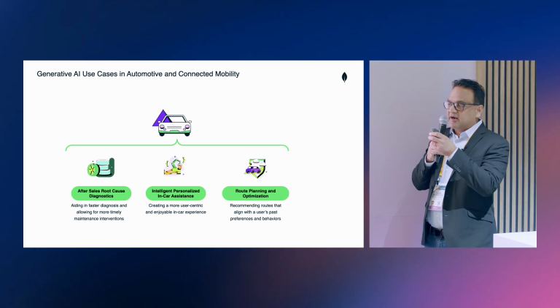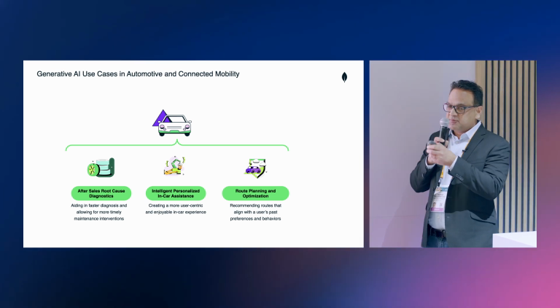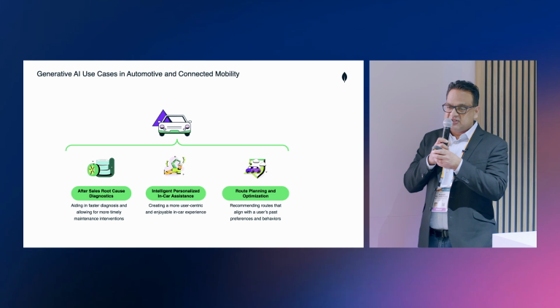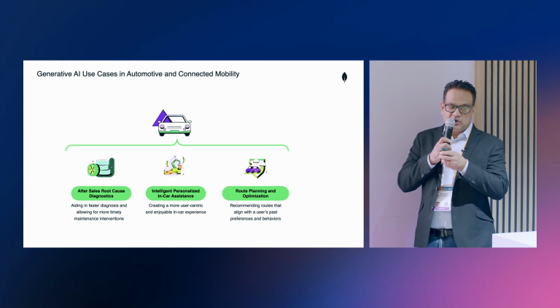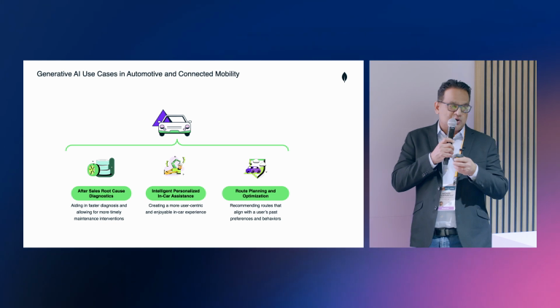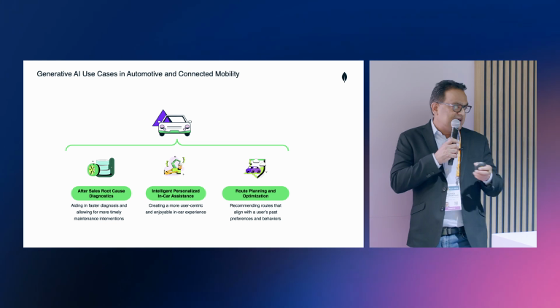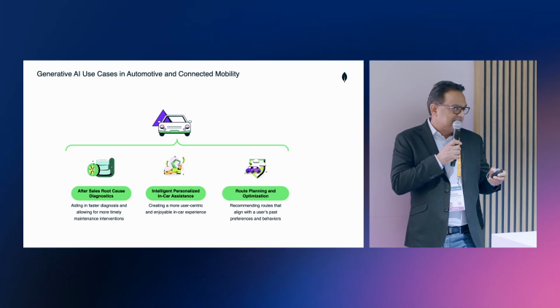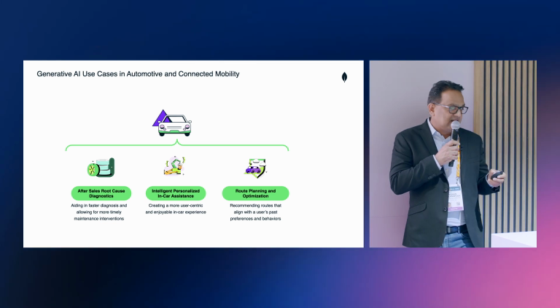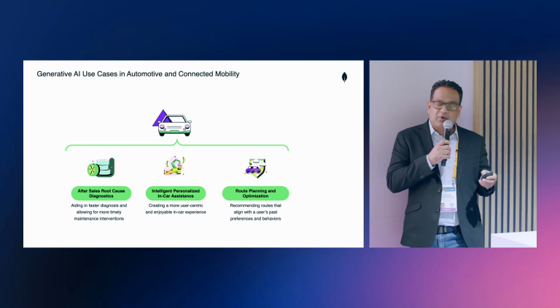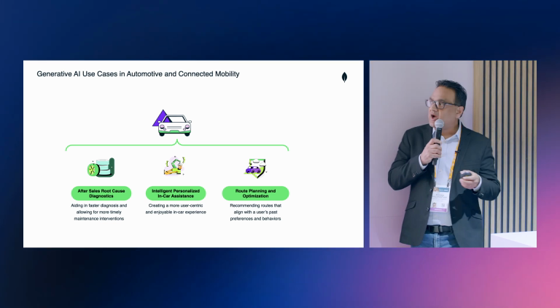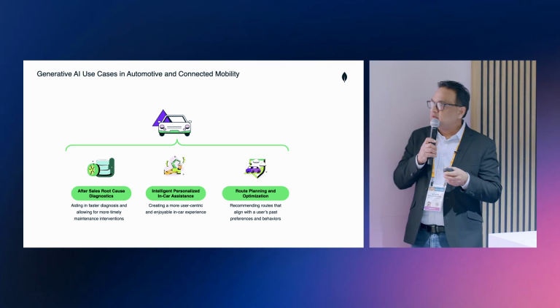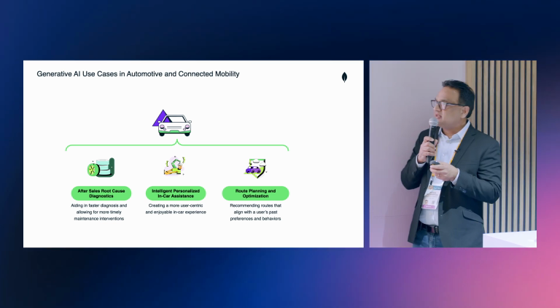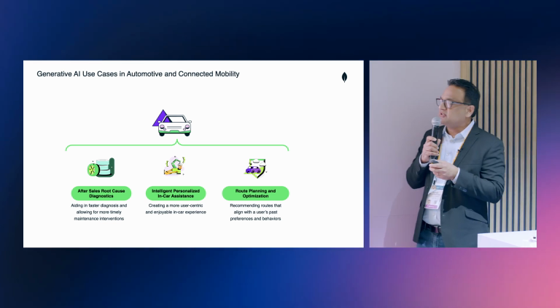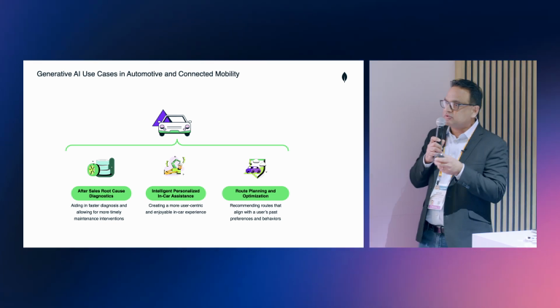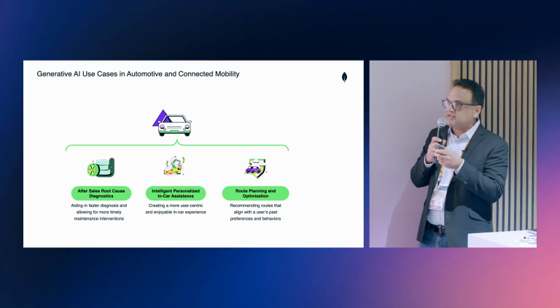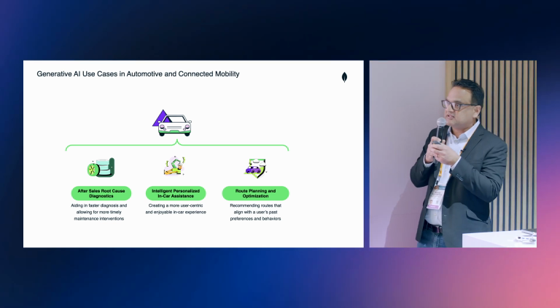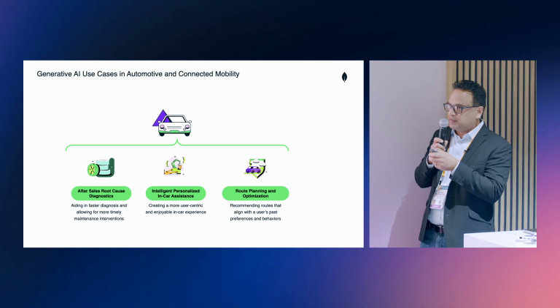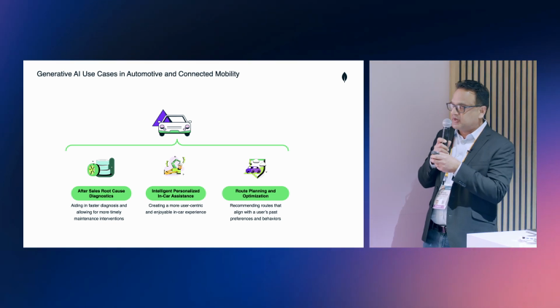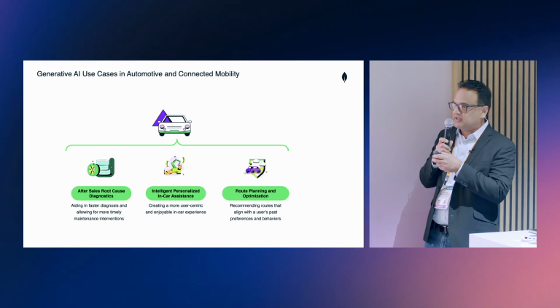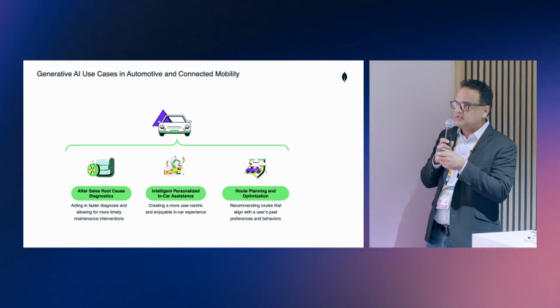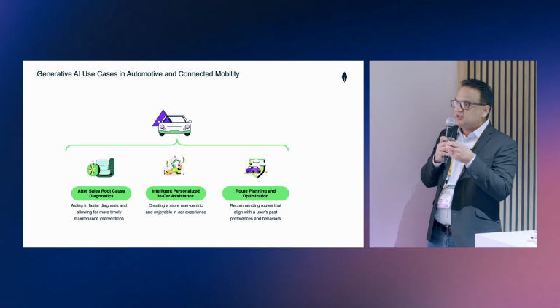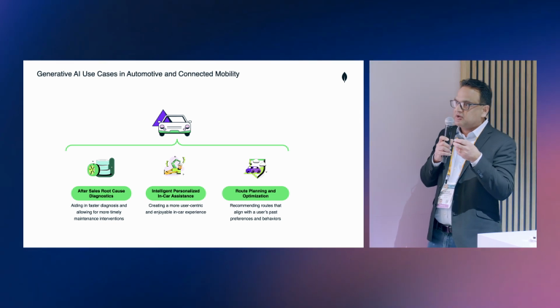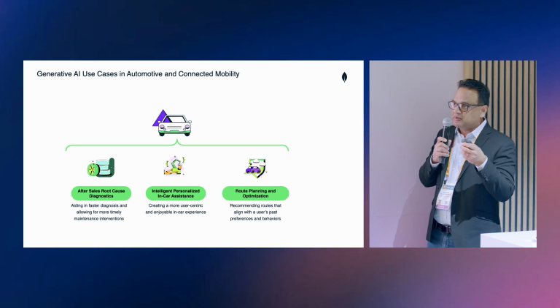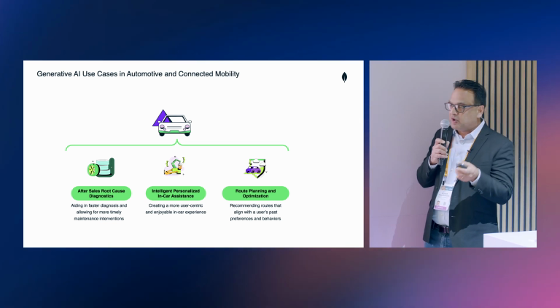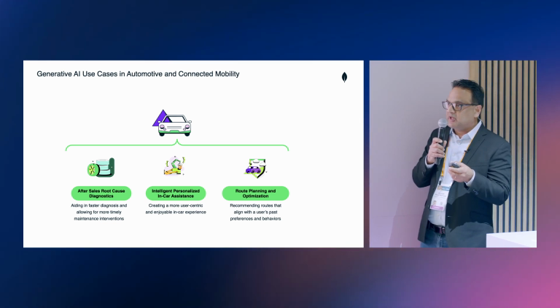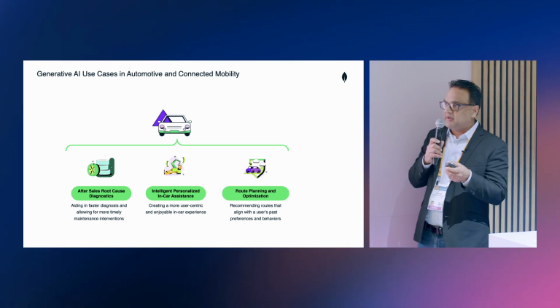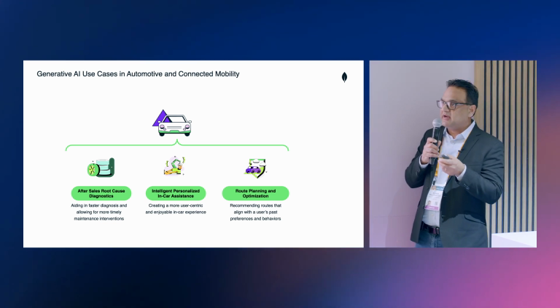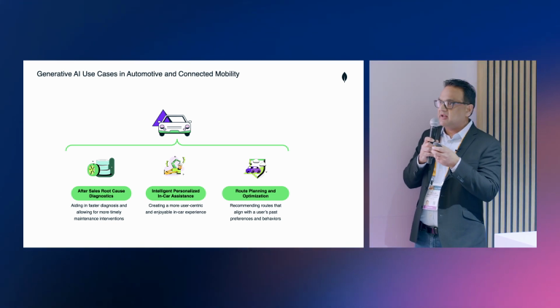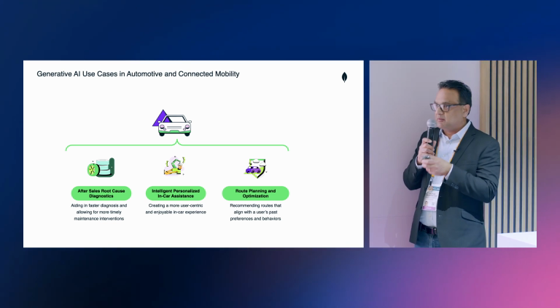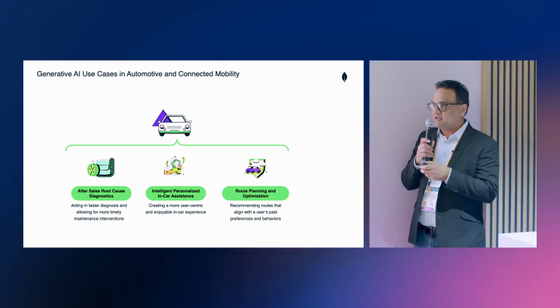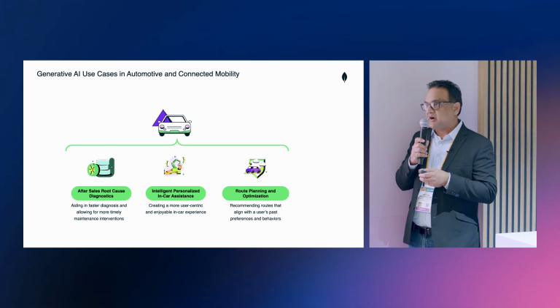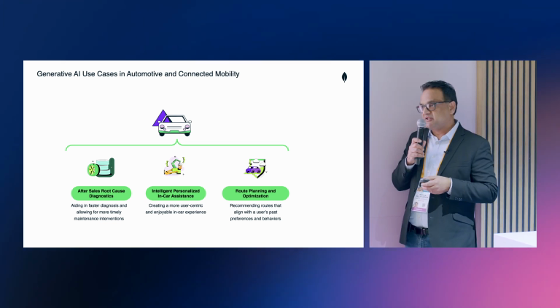Hamza is going to go into detail about how these use cases come together with the MongoDB and AWS partnership.